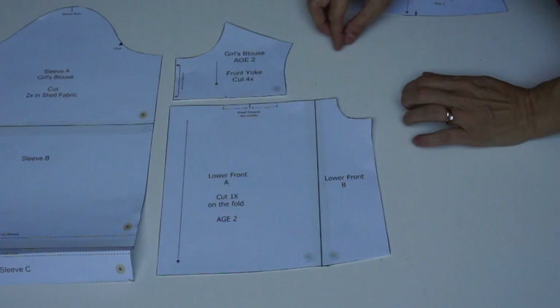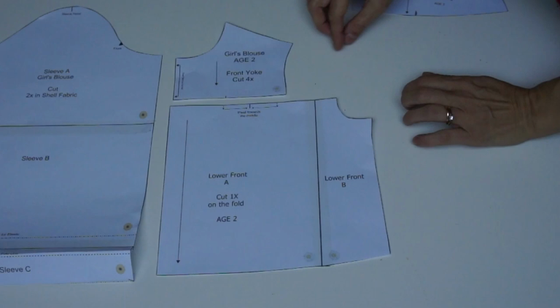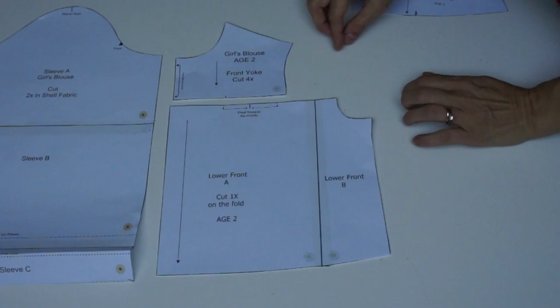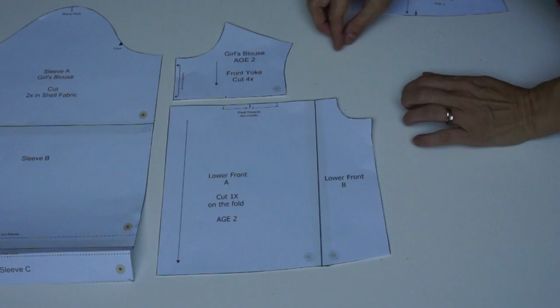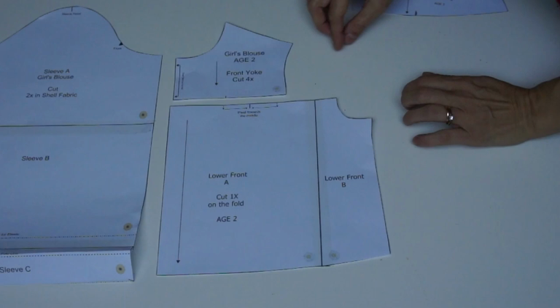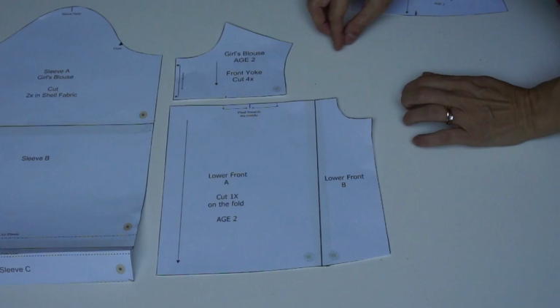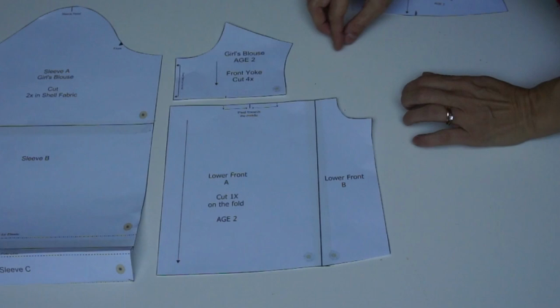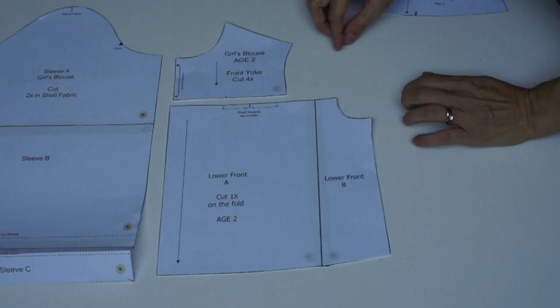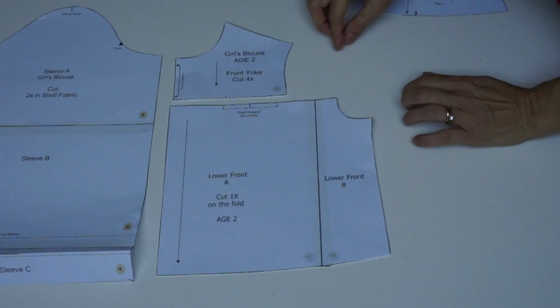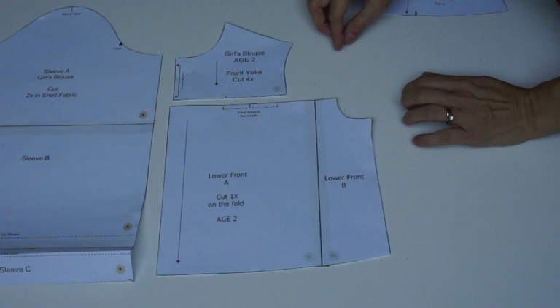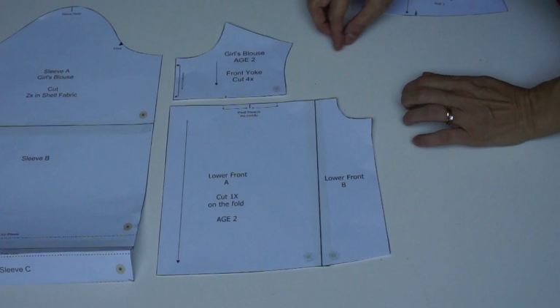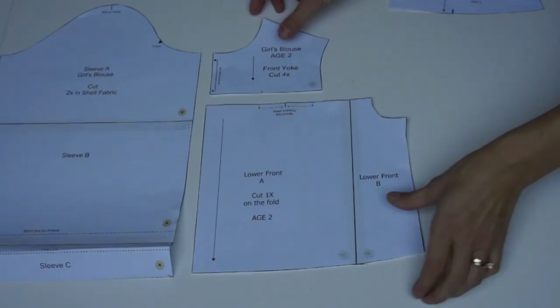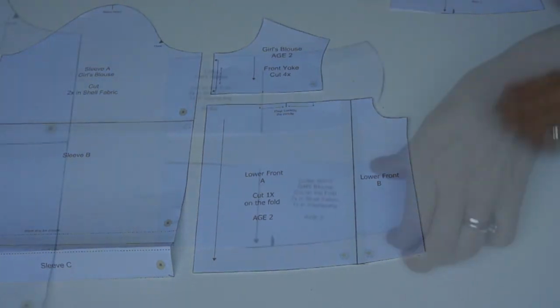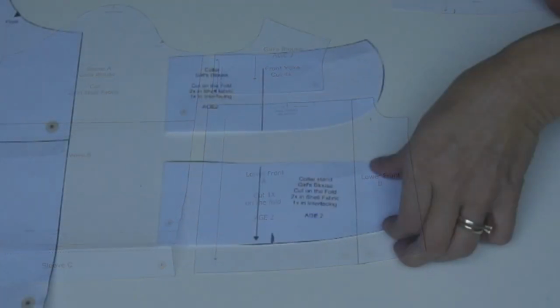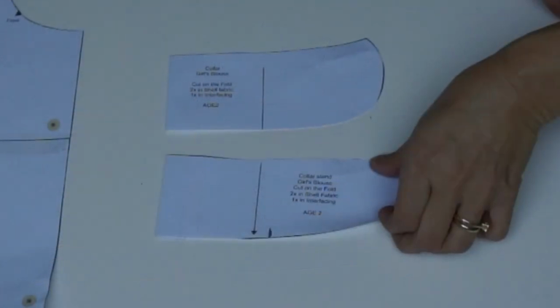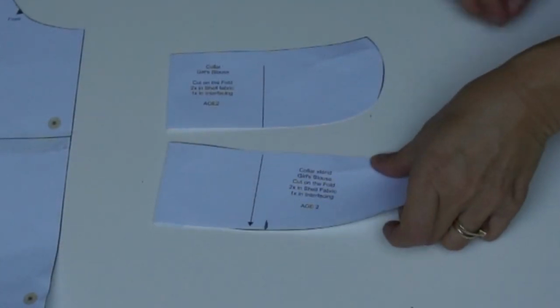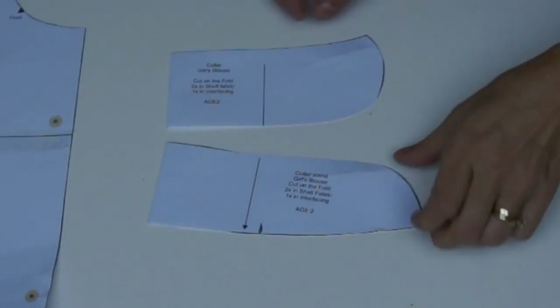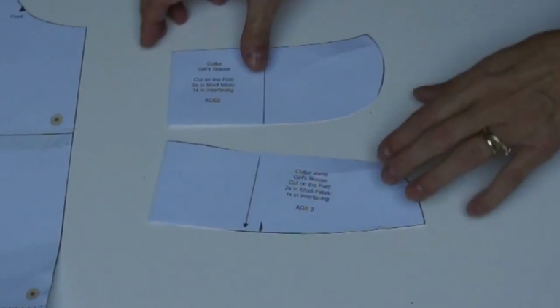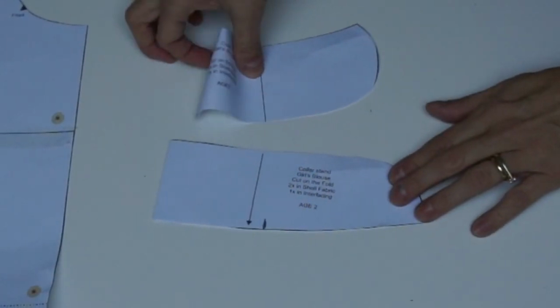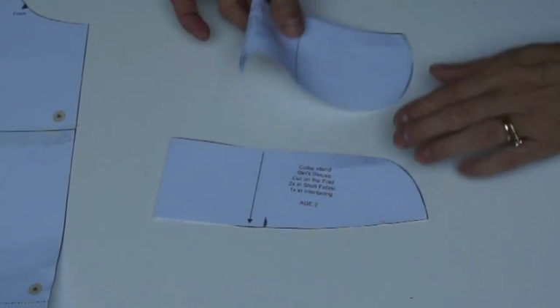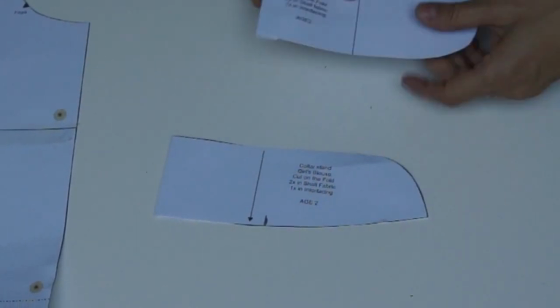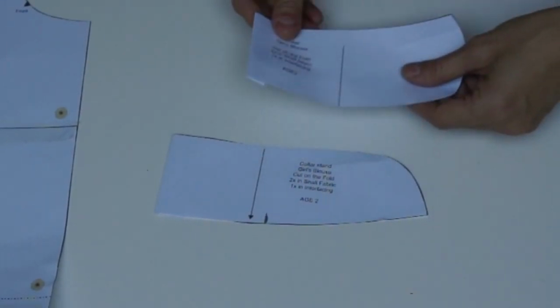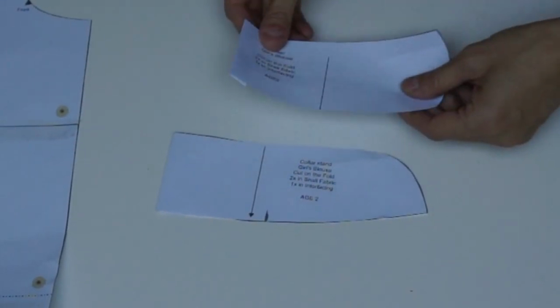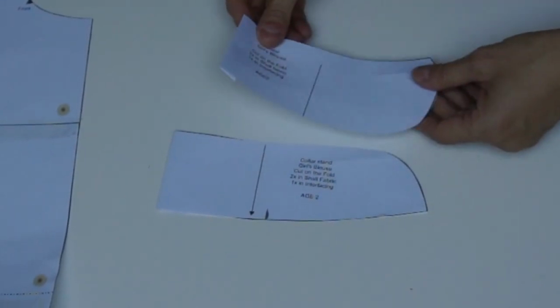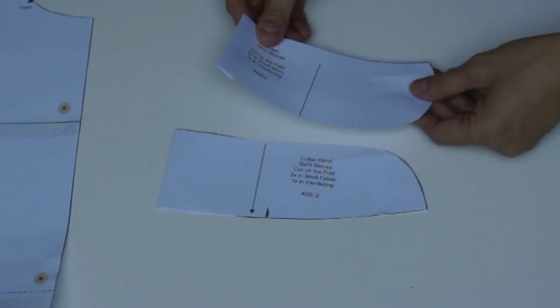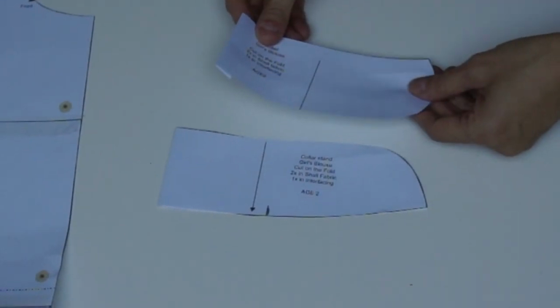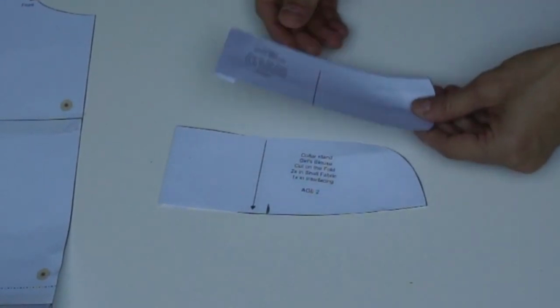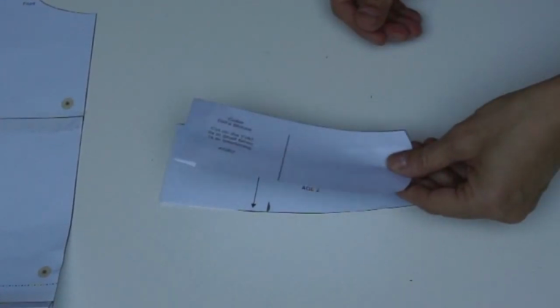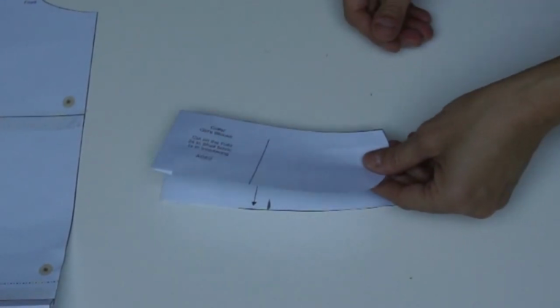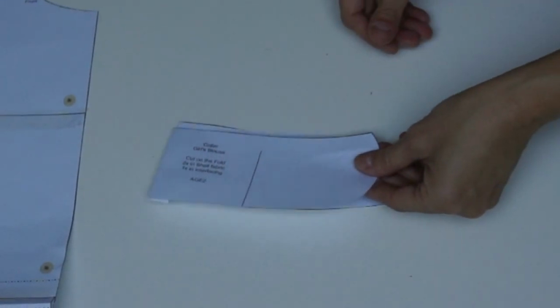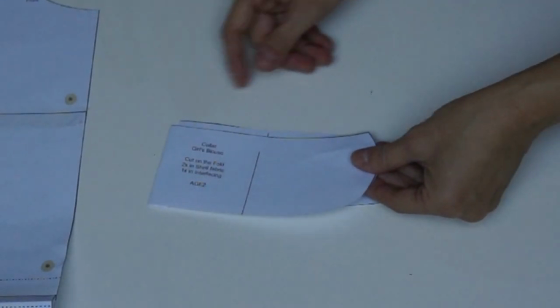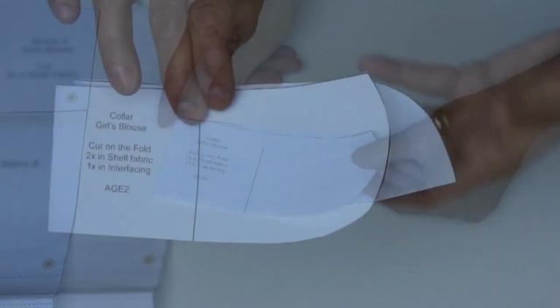Again there is a yoke on the front. The collar is a two-part collar and I've given it this nice peter pan shape.